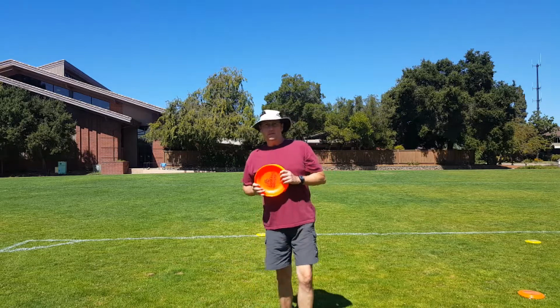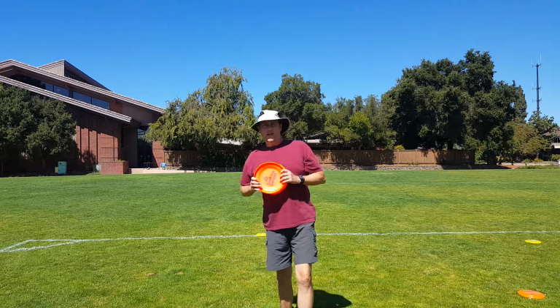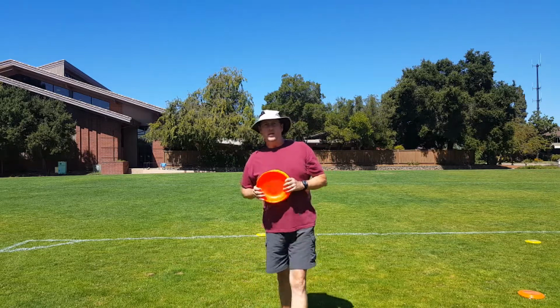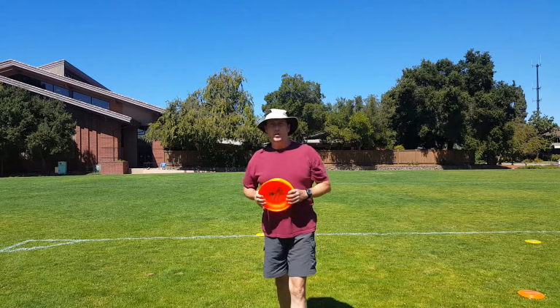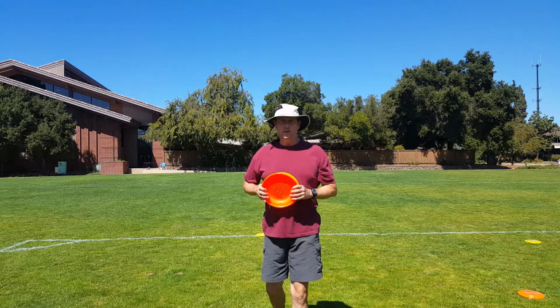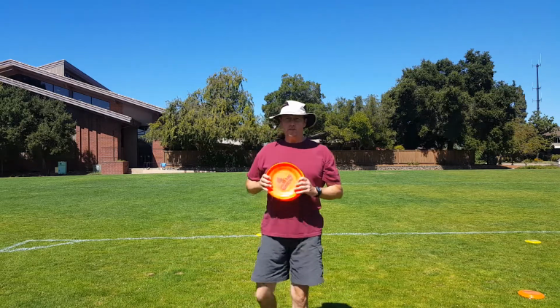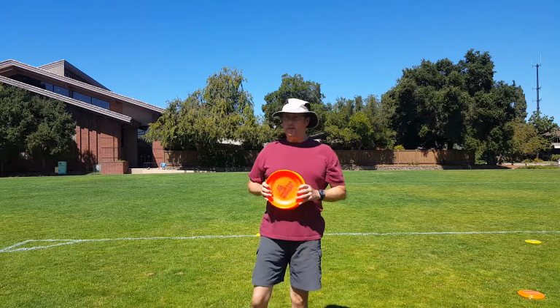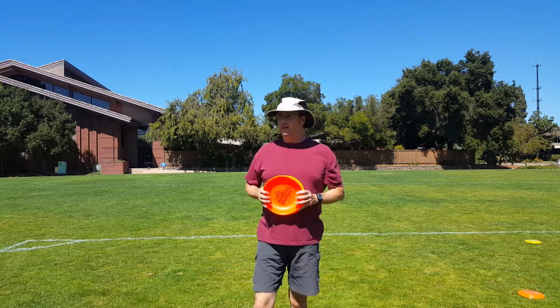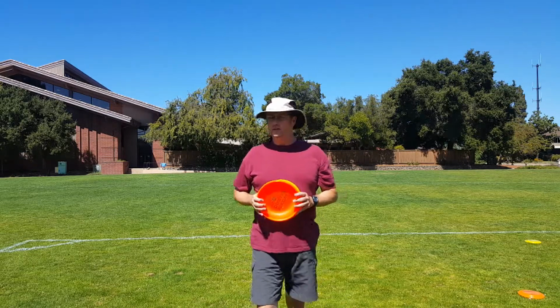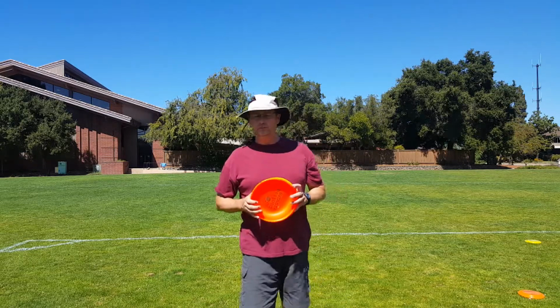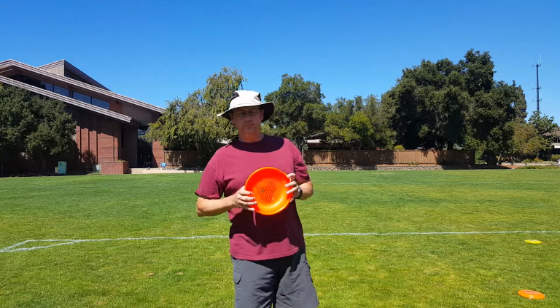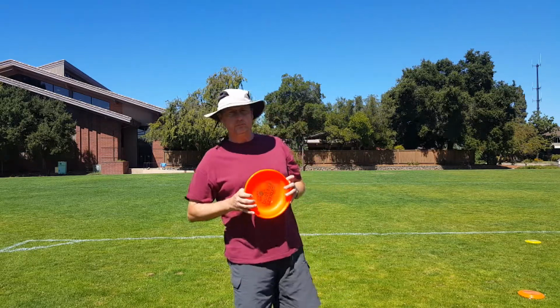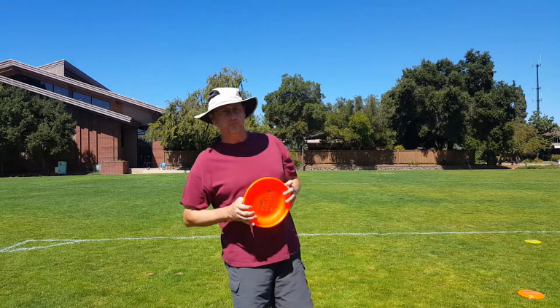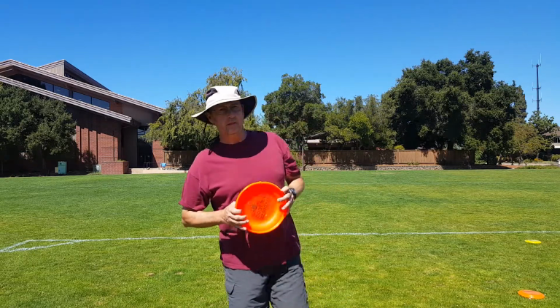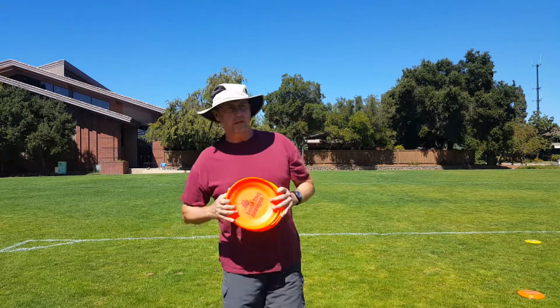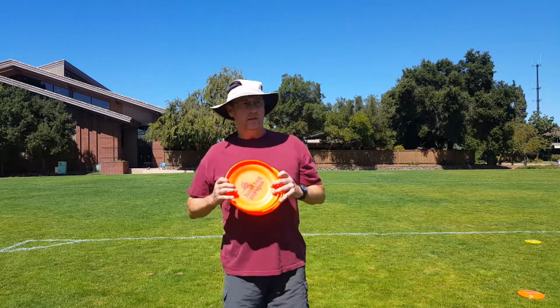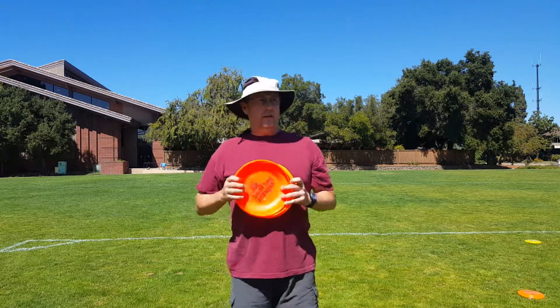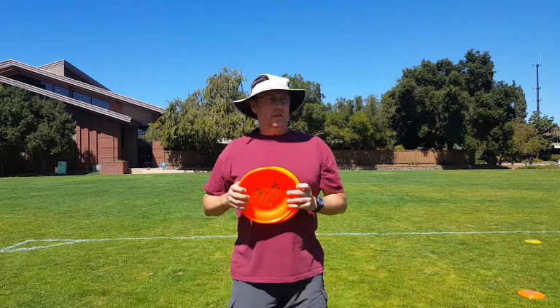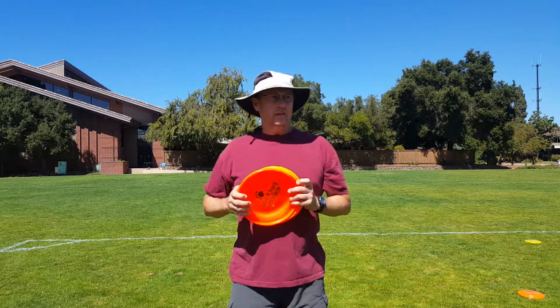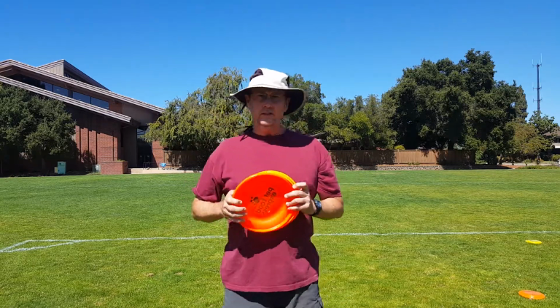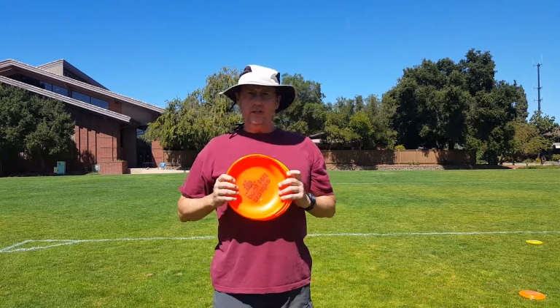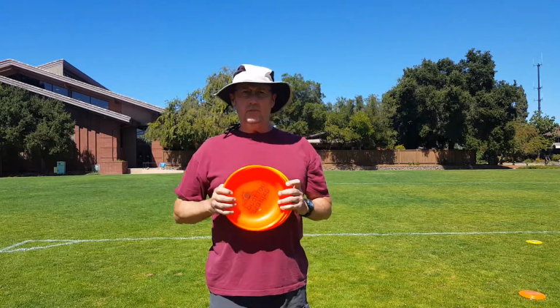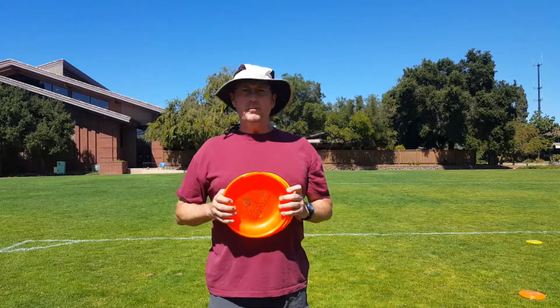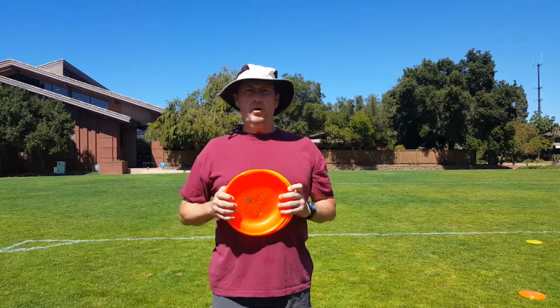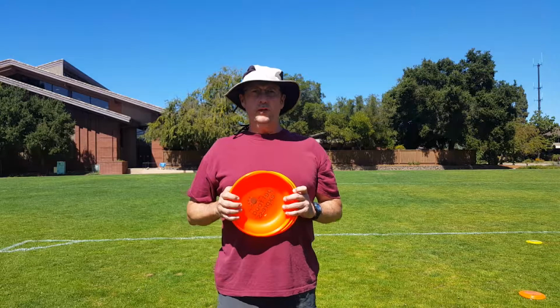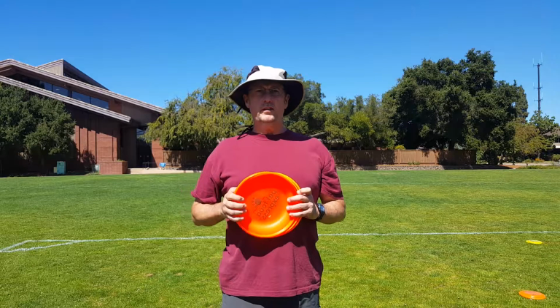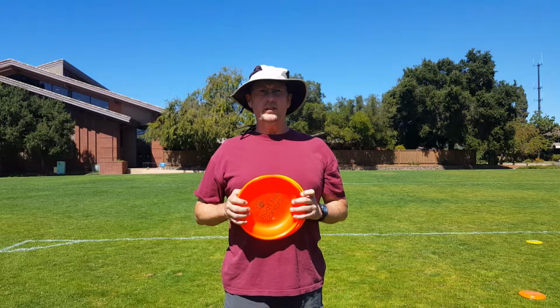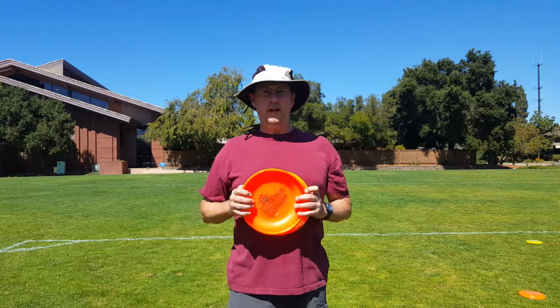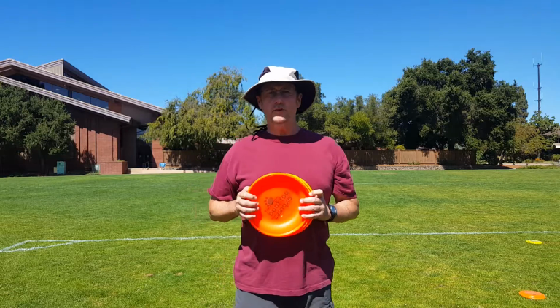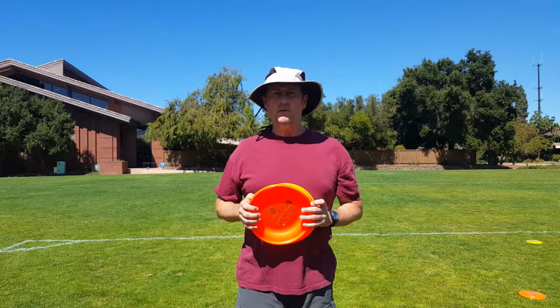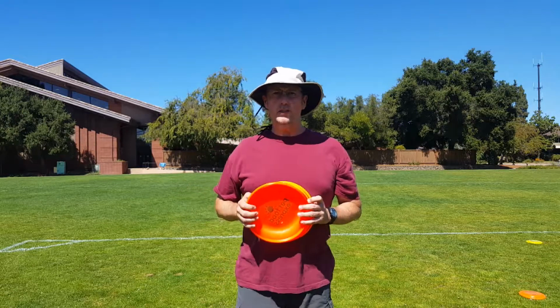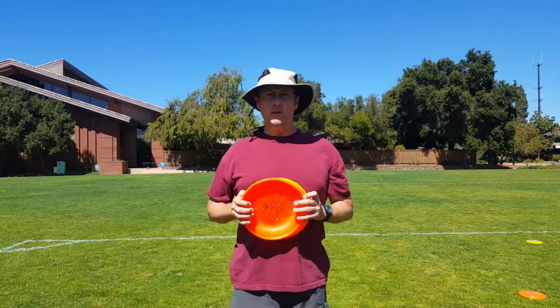How to throw a frisbee. Just a couple of components to how to throw a frisbee.